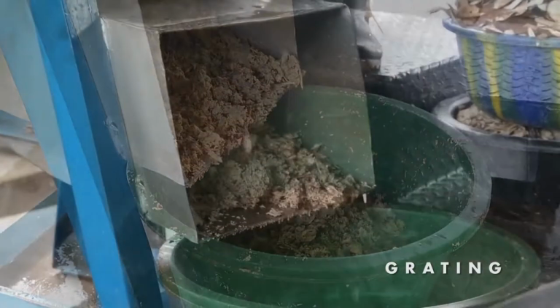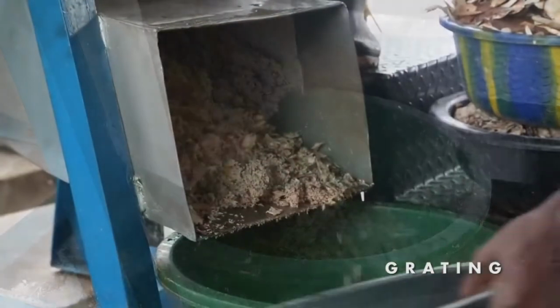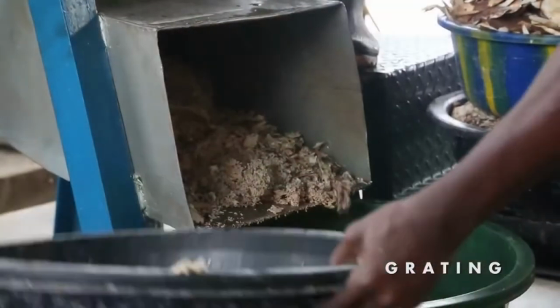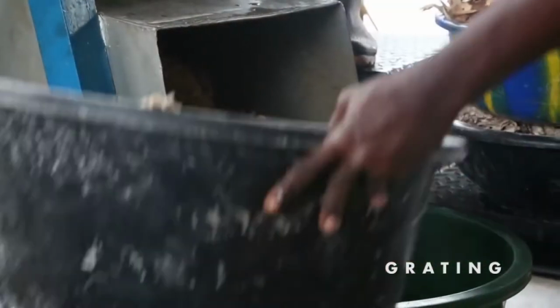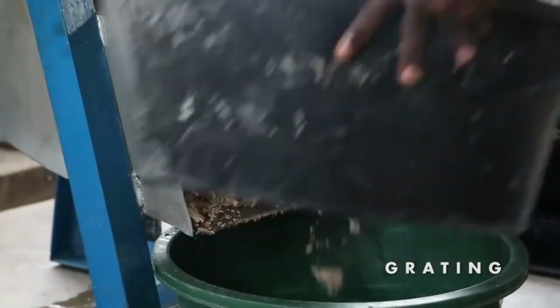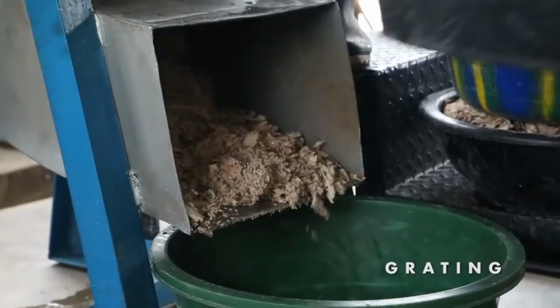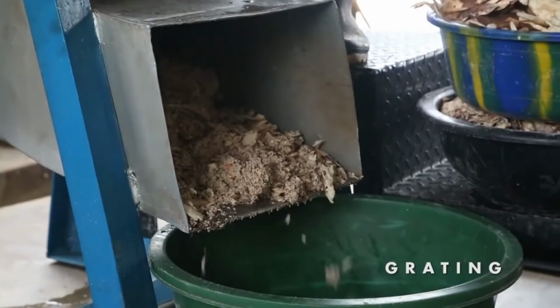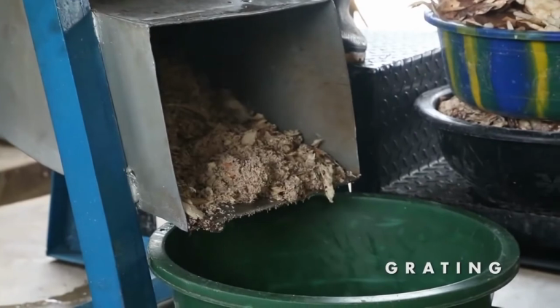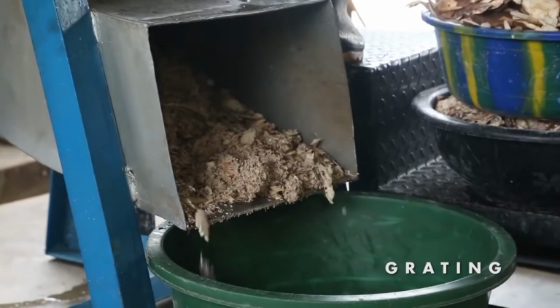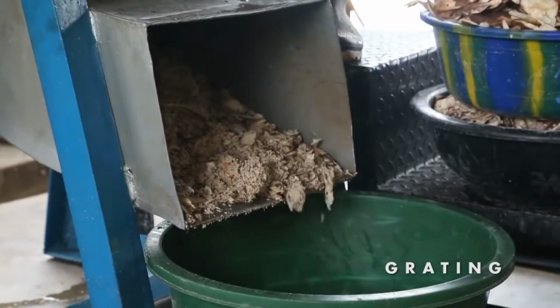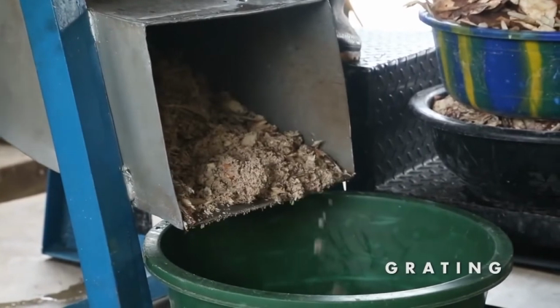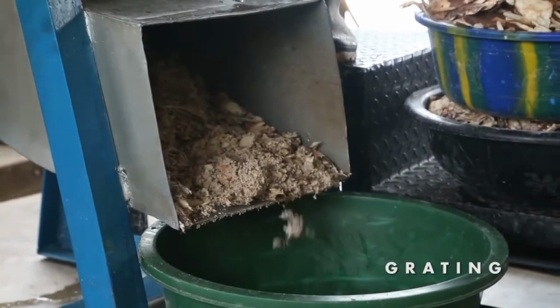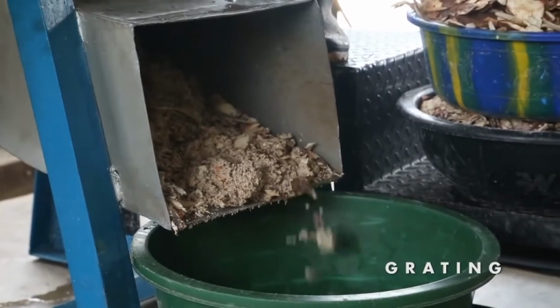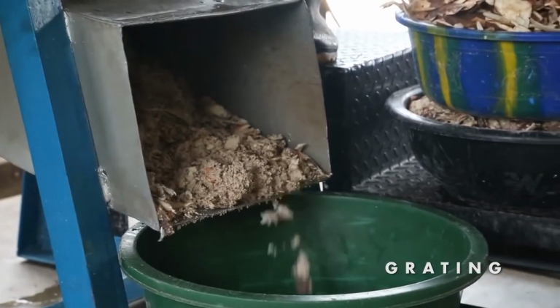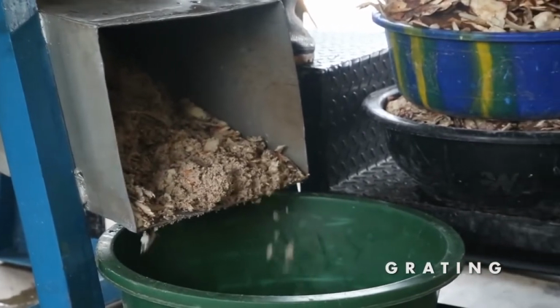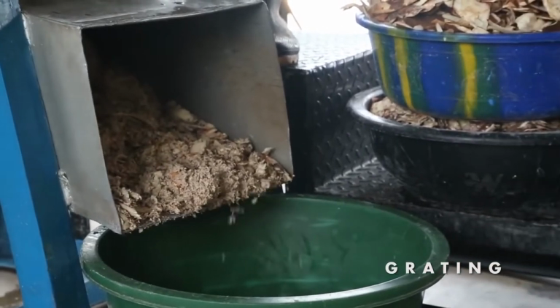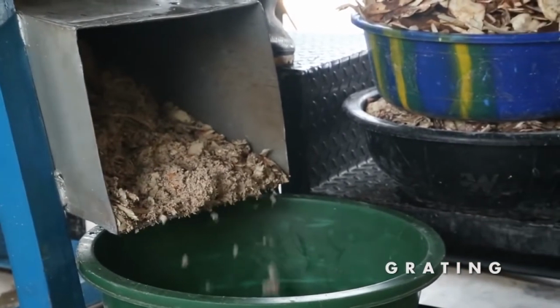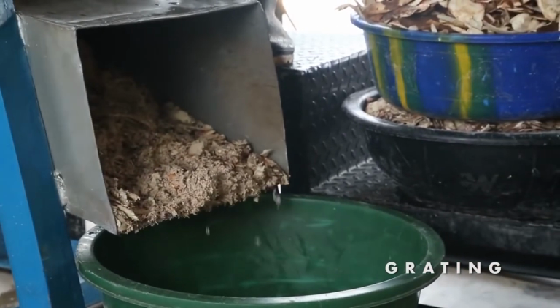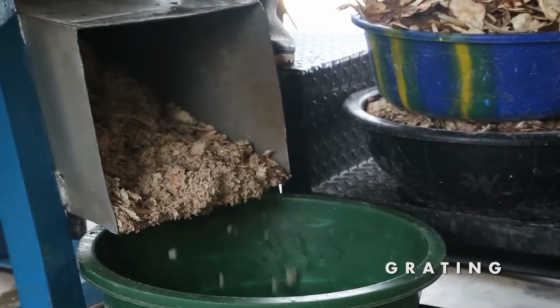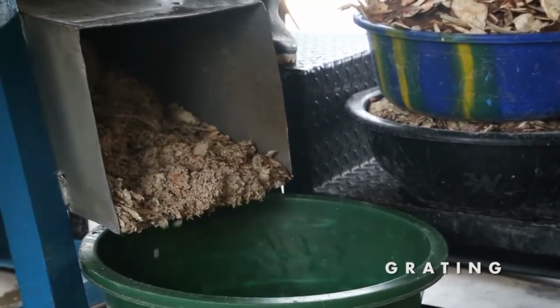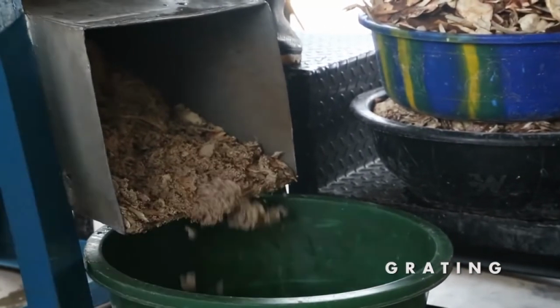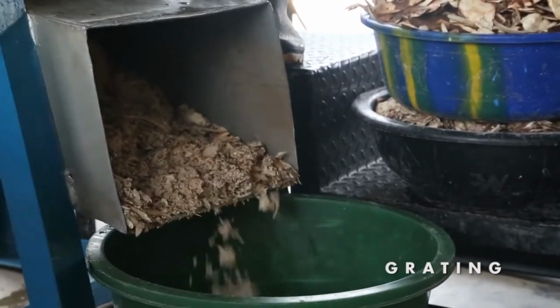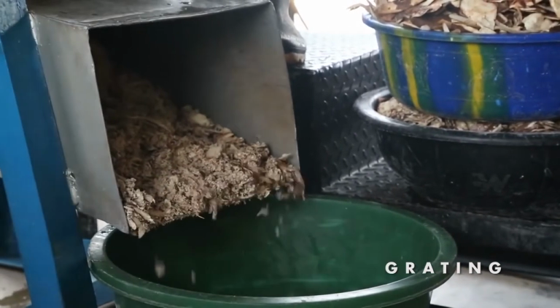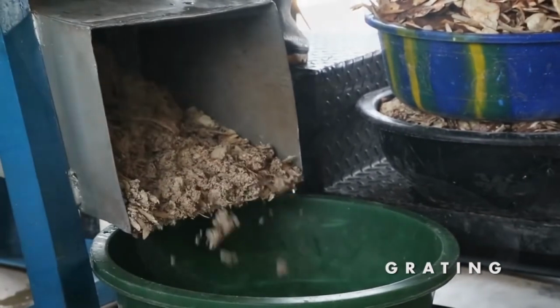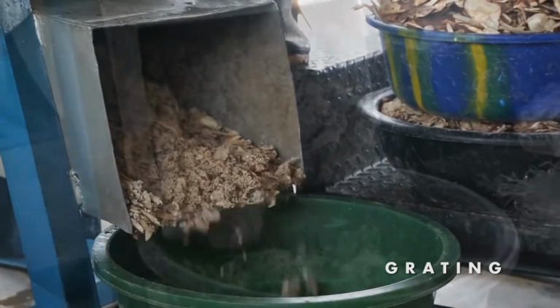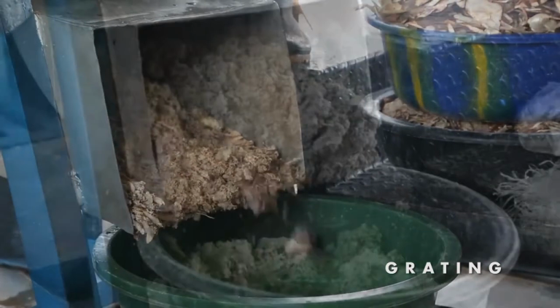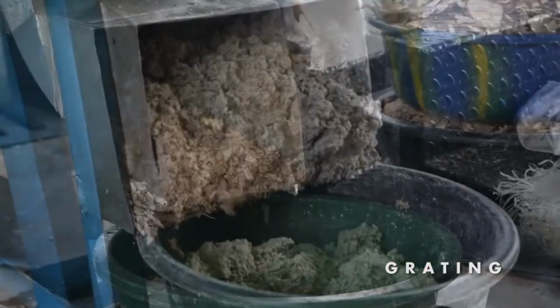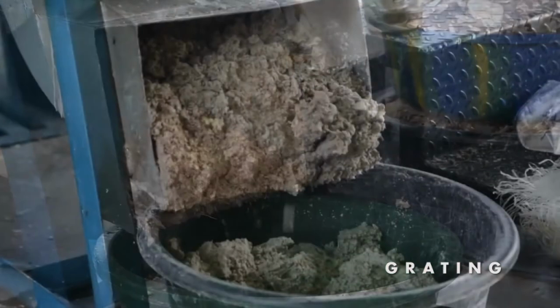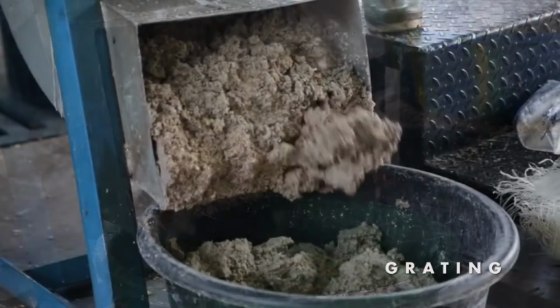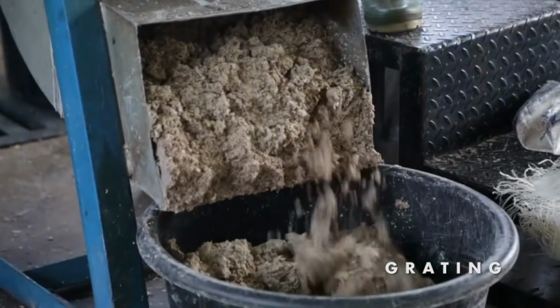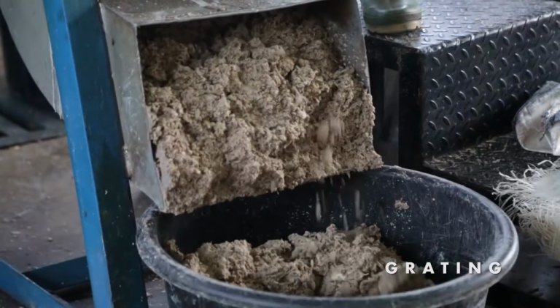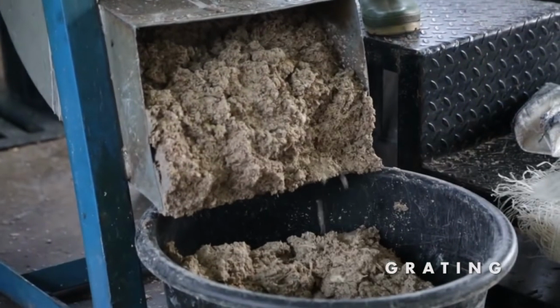Peels are harder to grate than tubers, so they have to be grated three times to achieve the desired size.